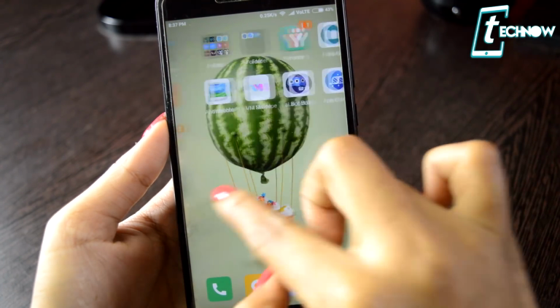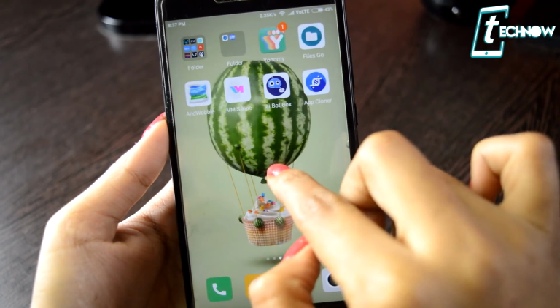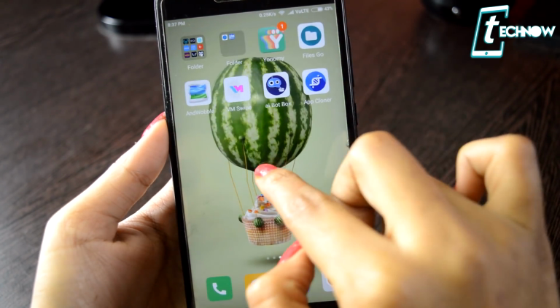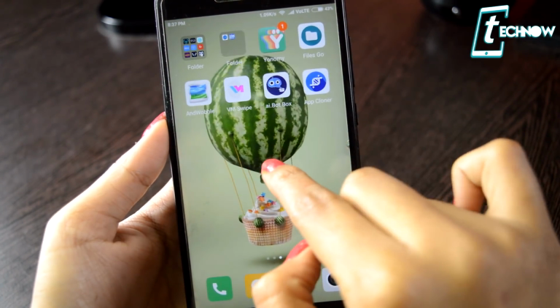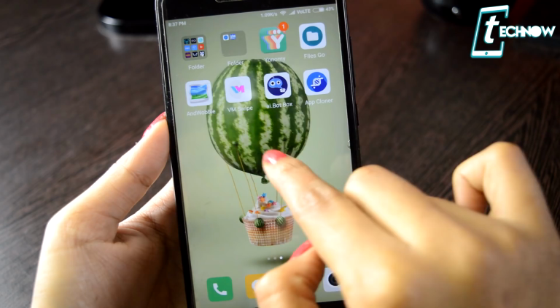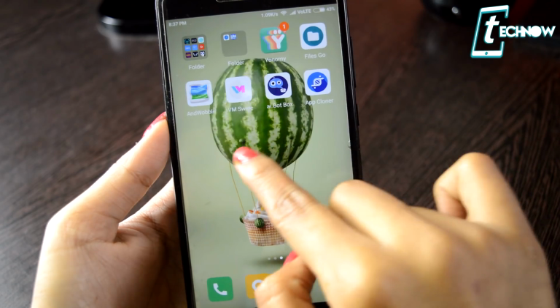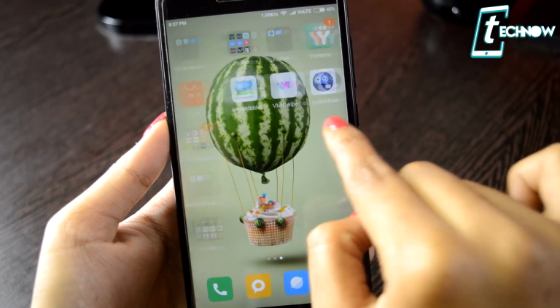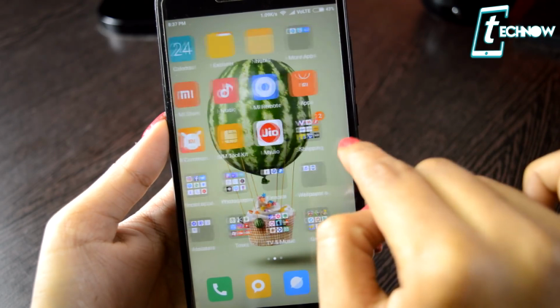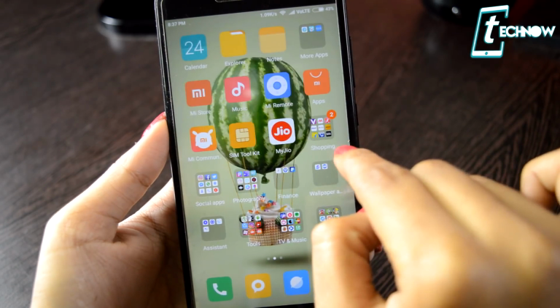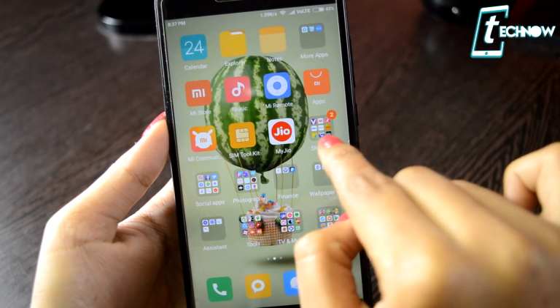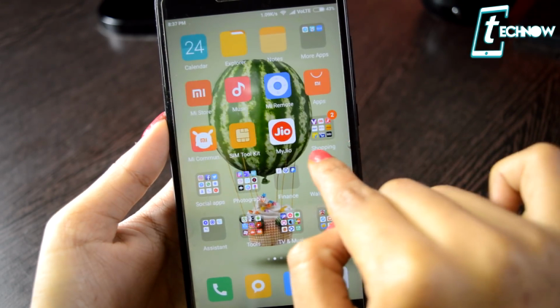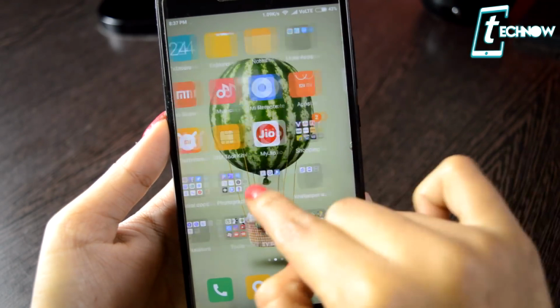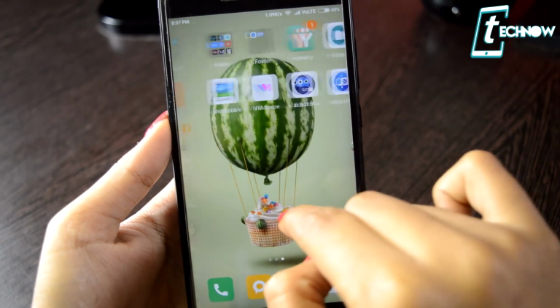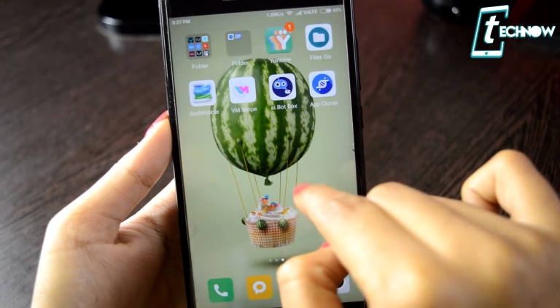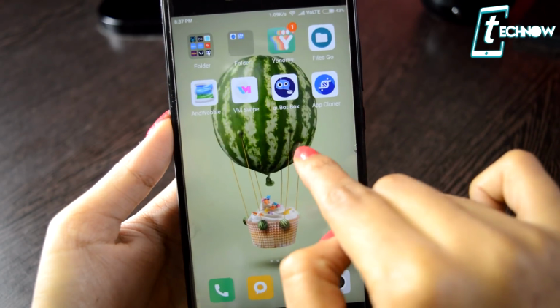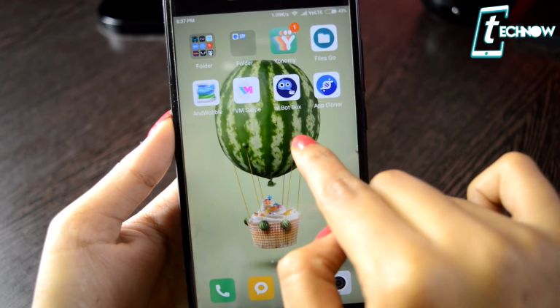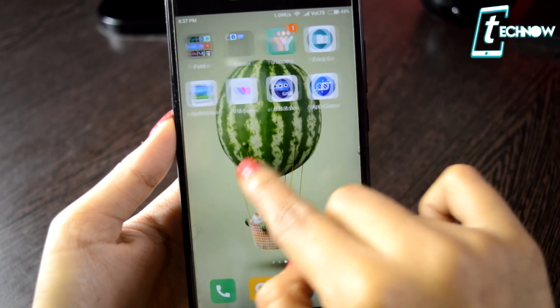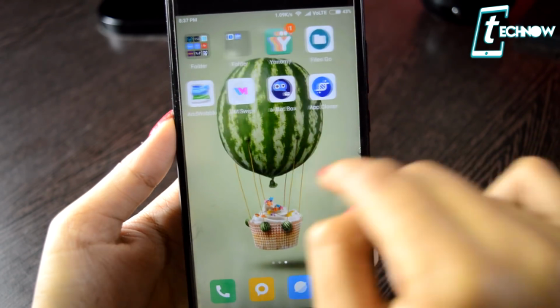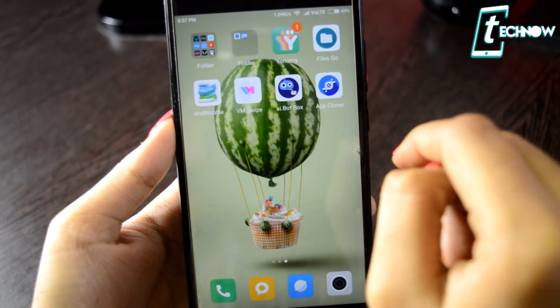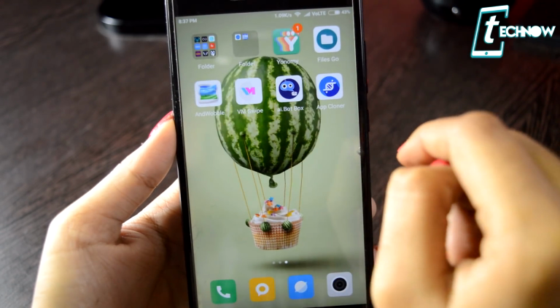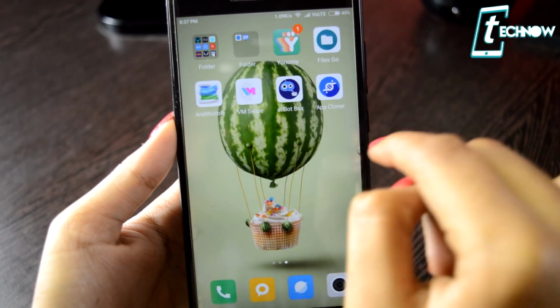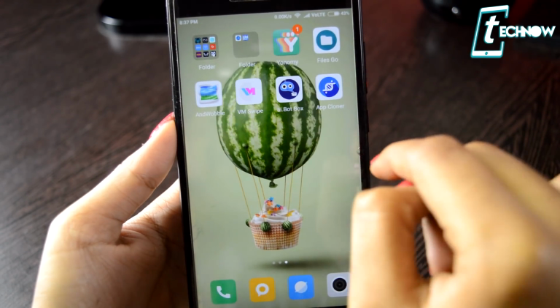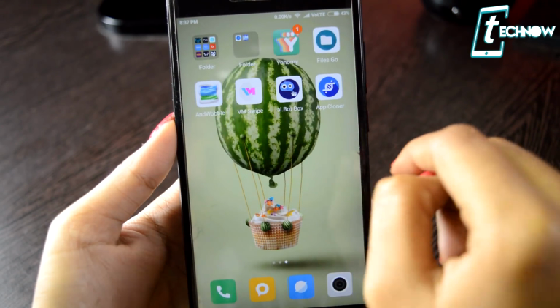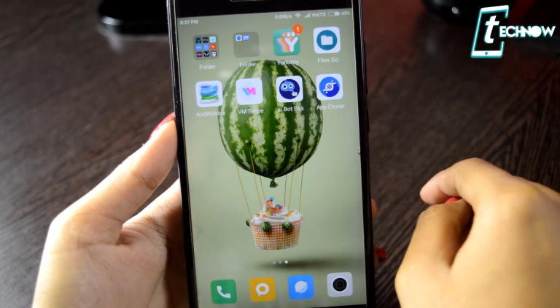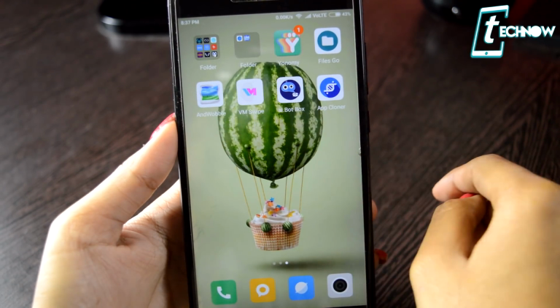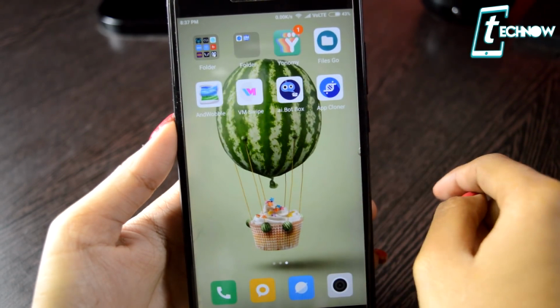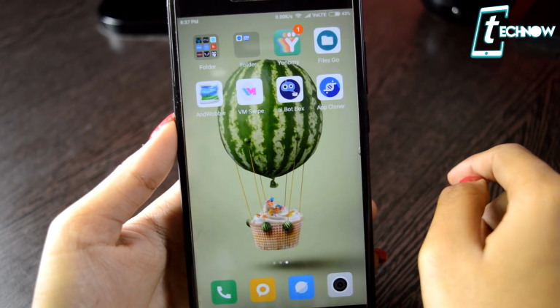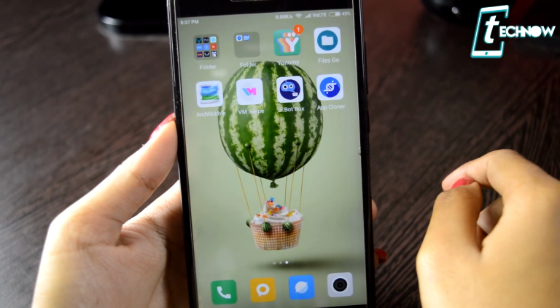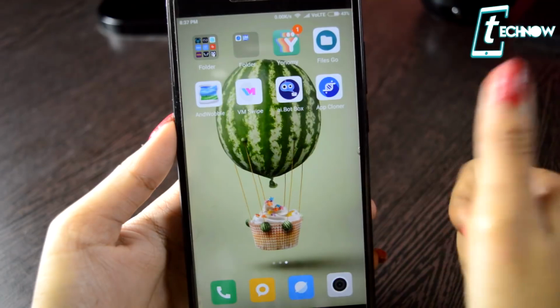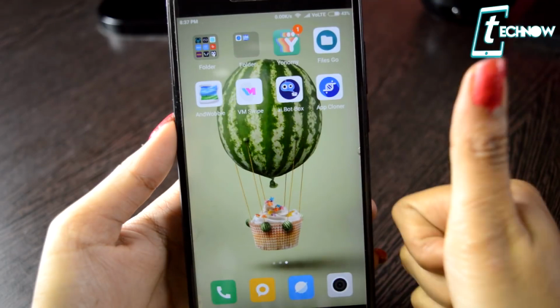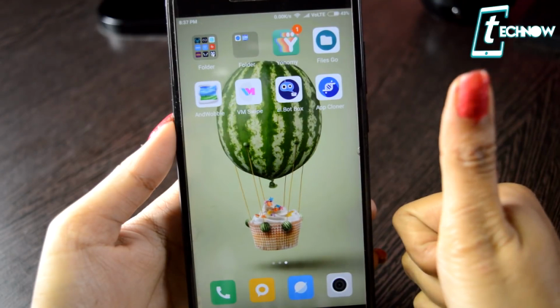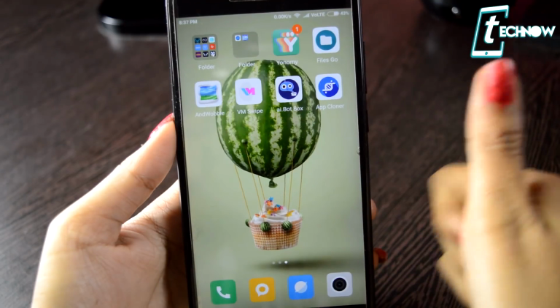This wallpaper app is totally unique. You can use it to make your favorite wallpaper live and amaze your friends. So go ahead and get this one on your Android.